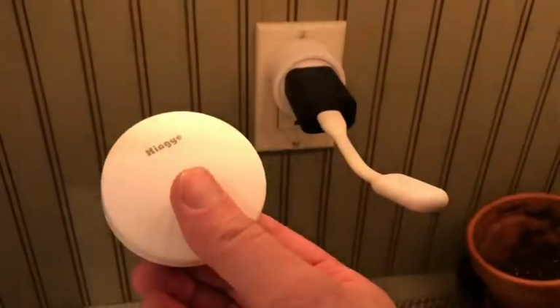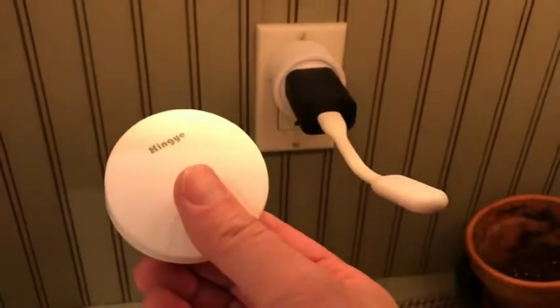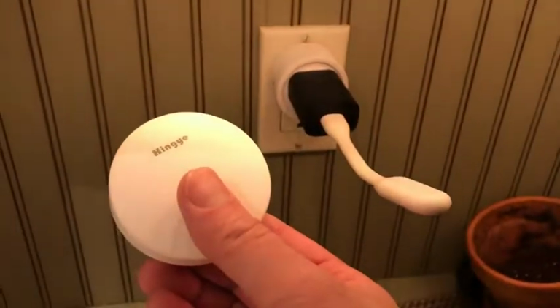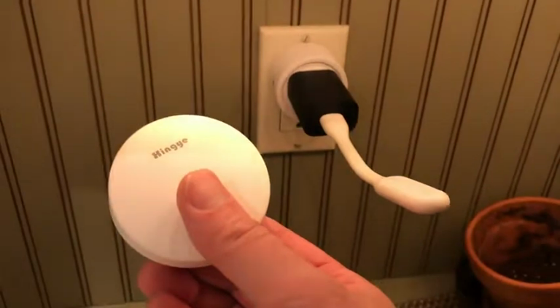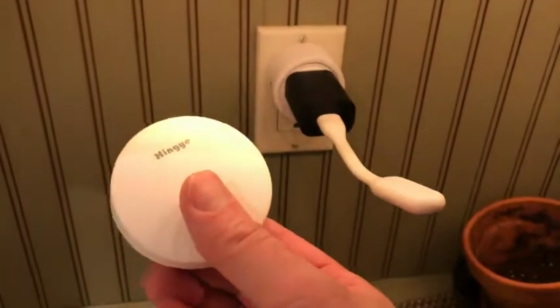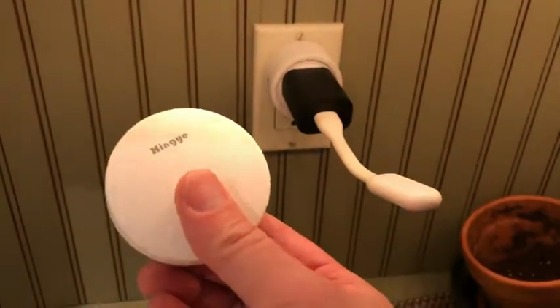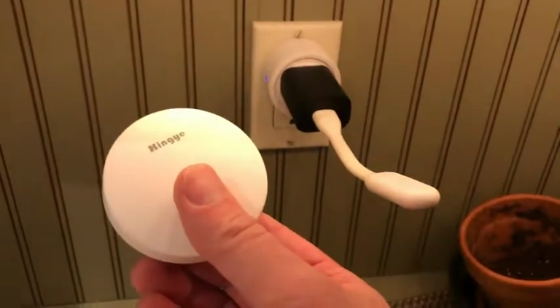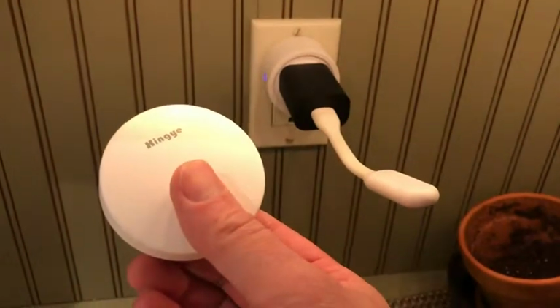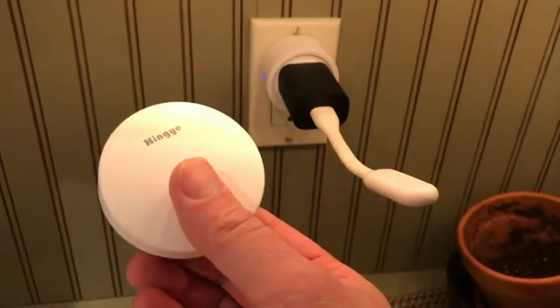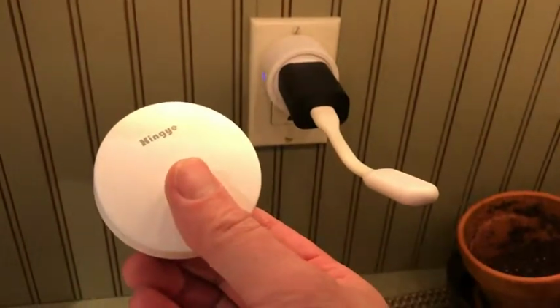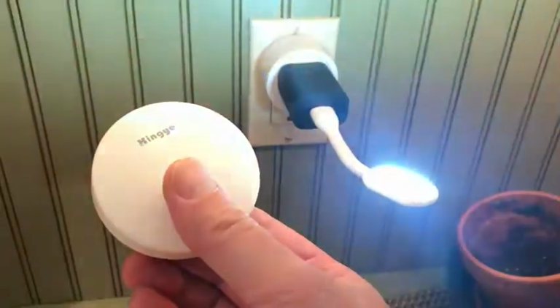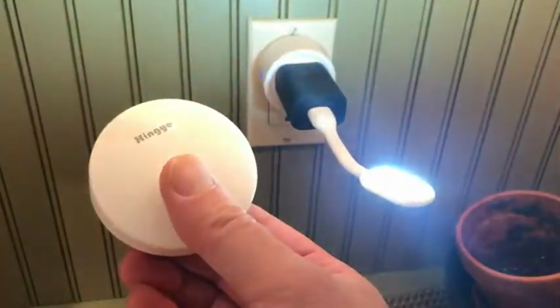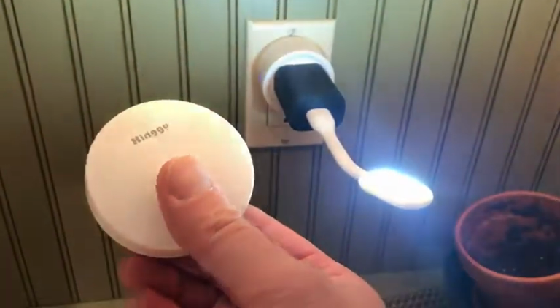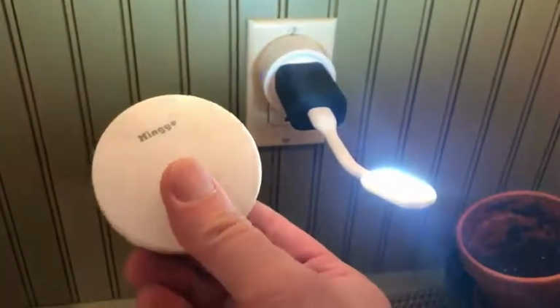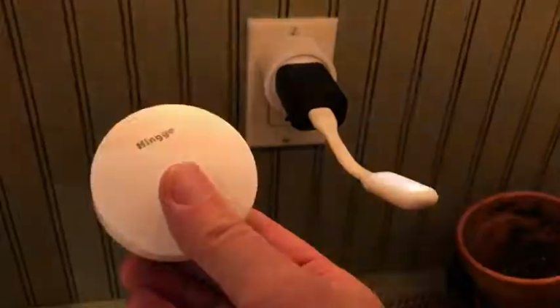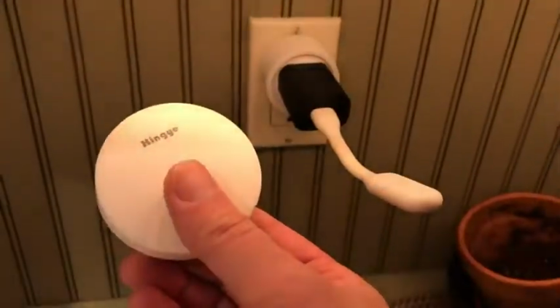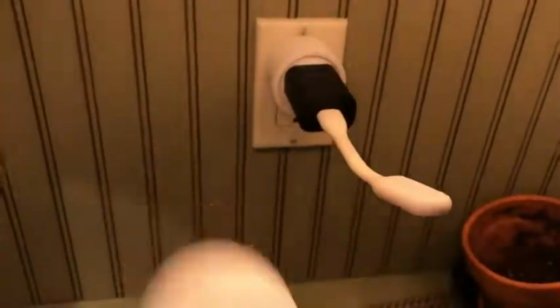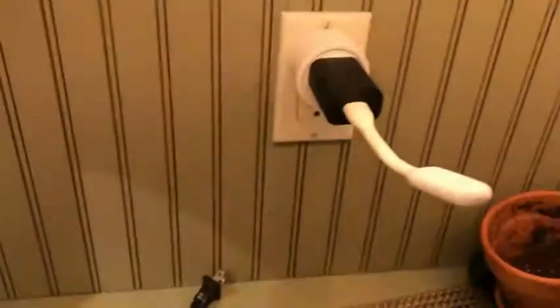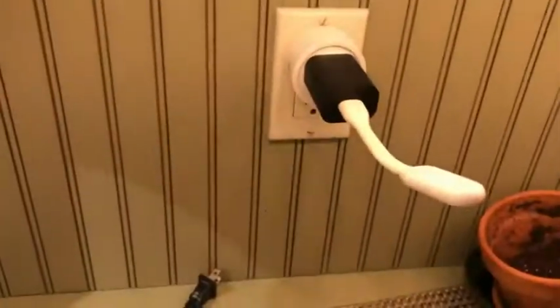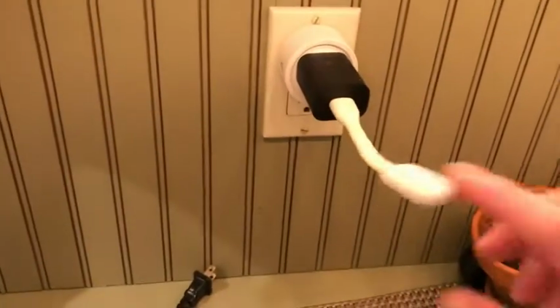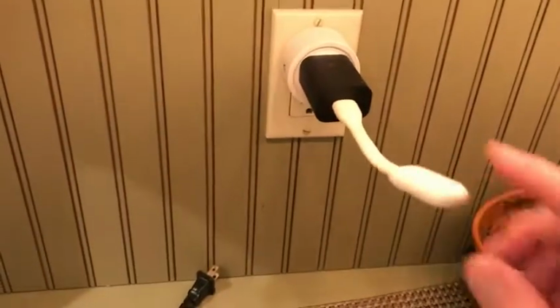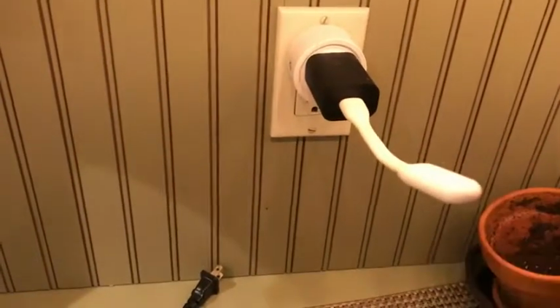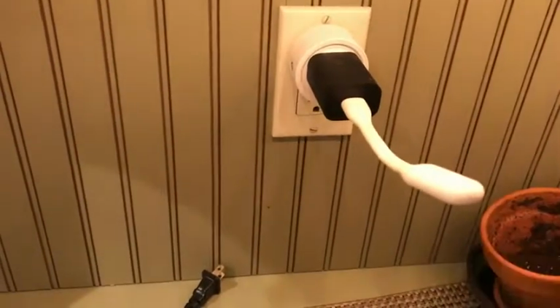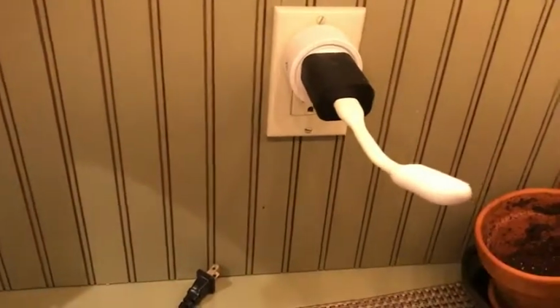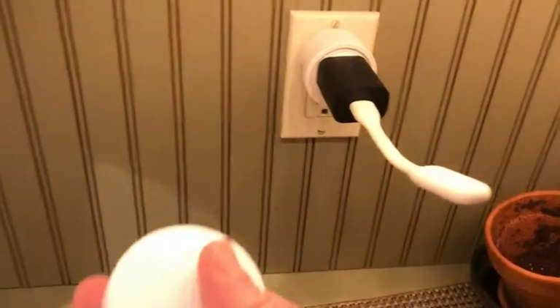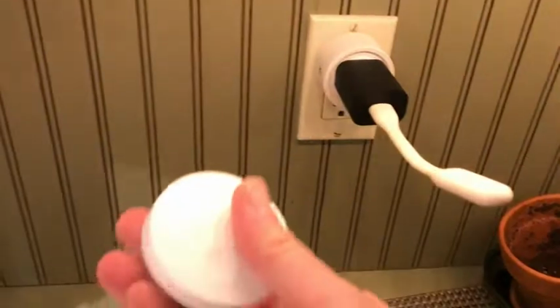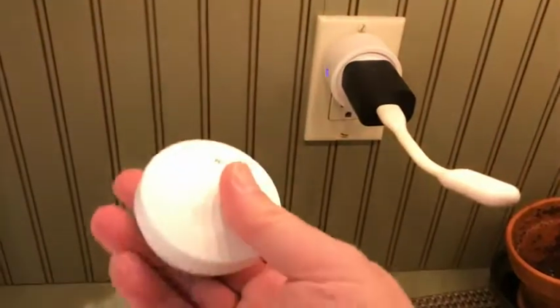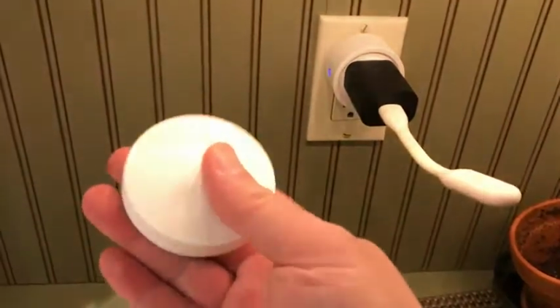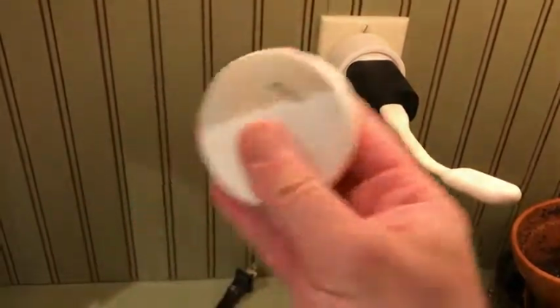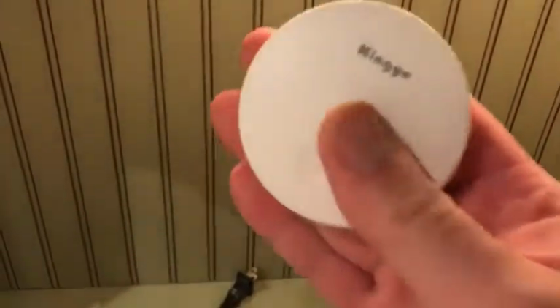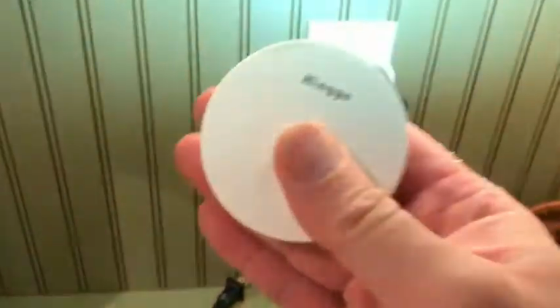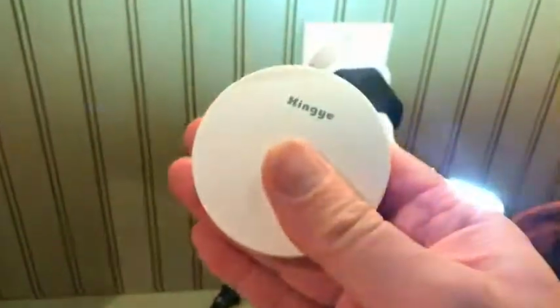There's a bit of a lag, but it works just fine. So I wanted to show you the clicker.